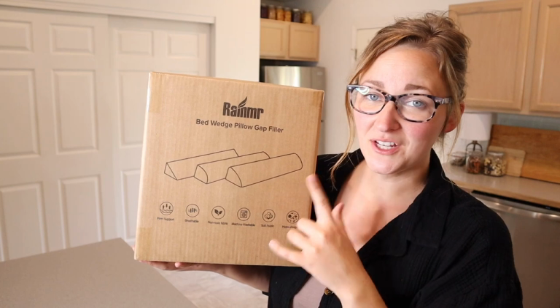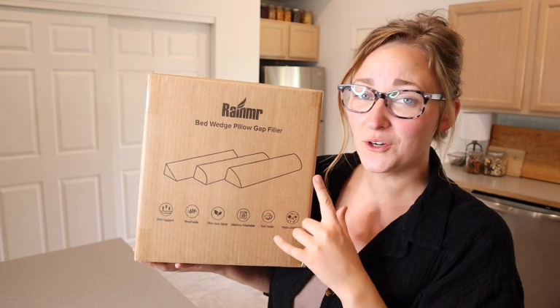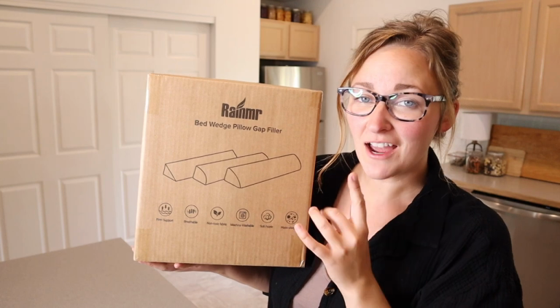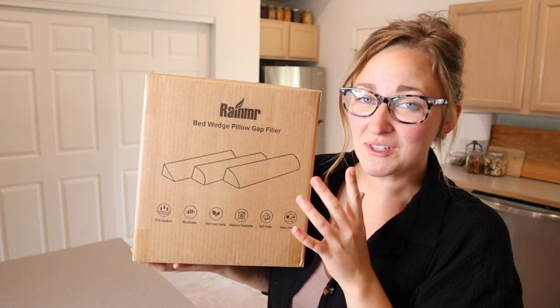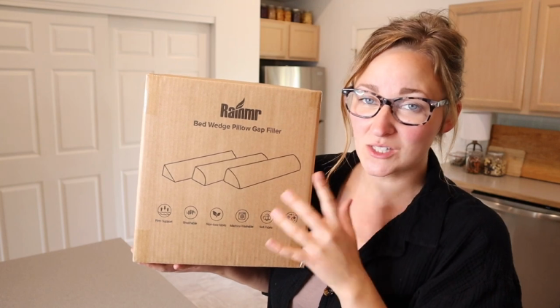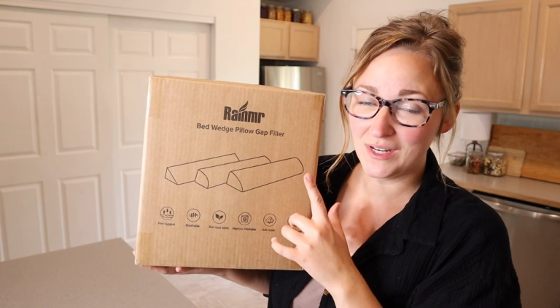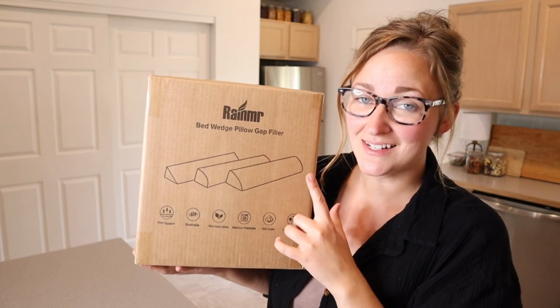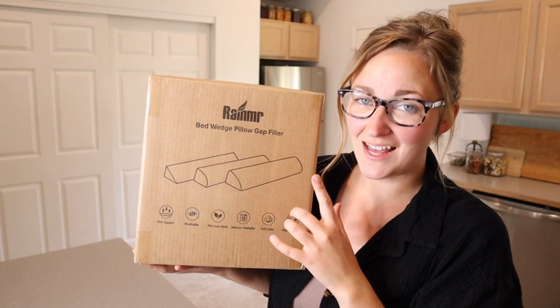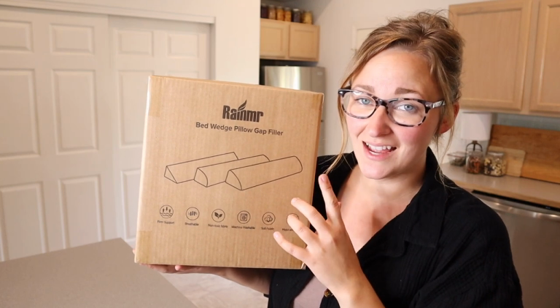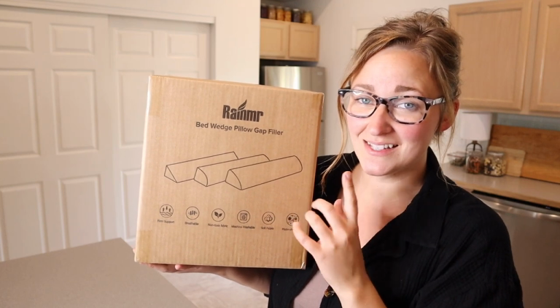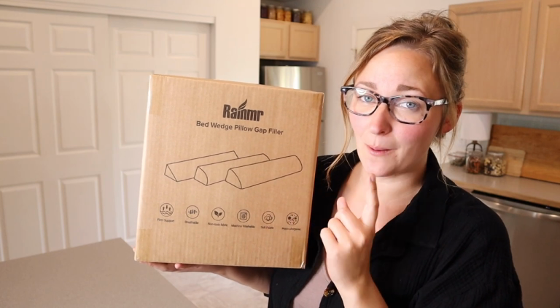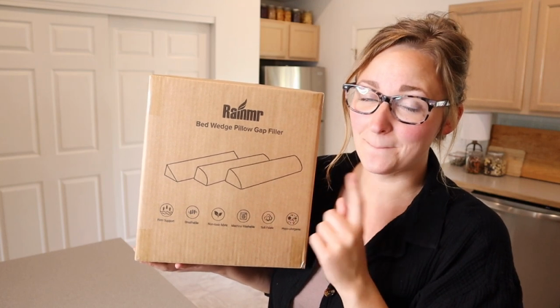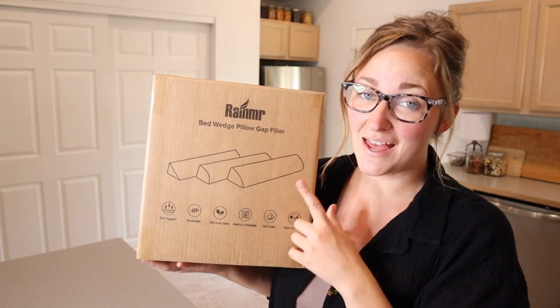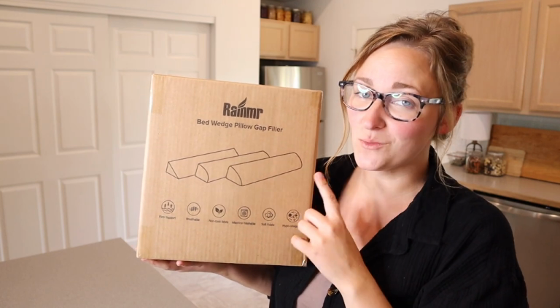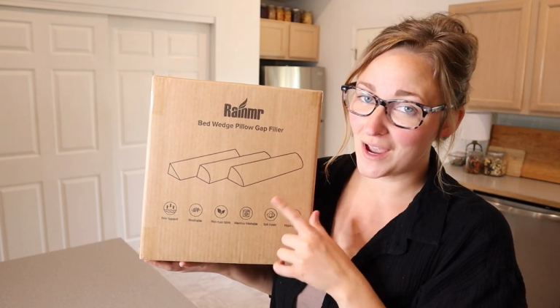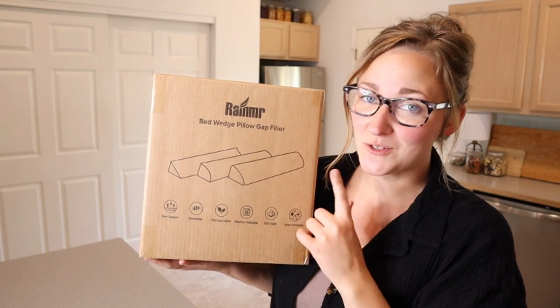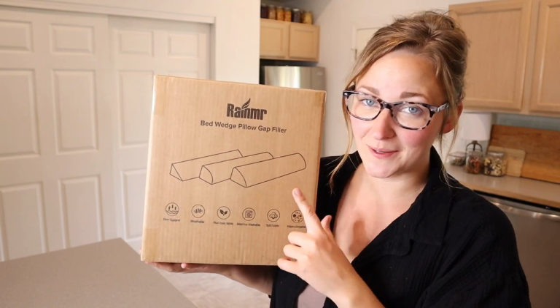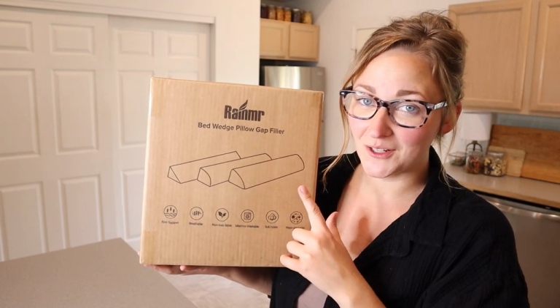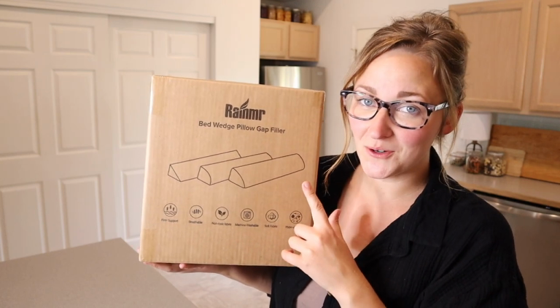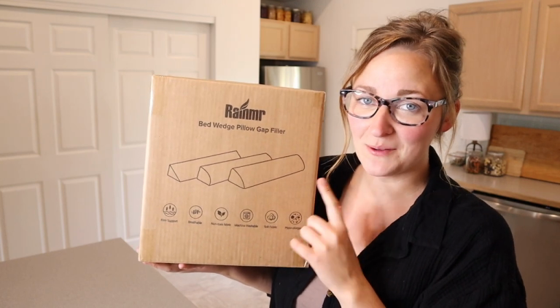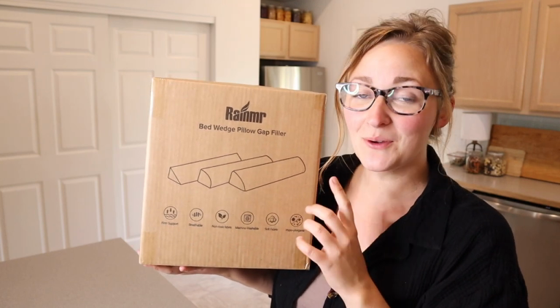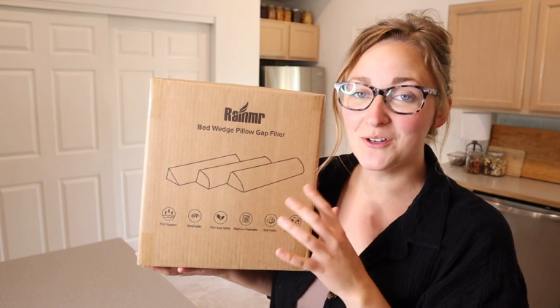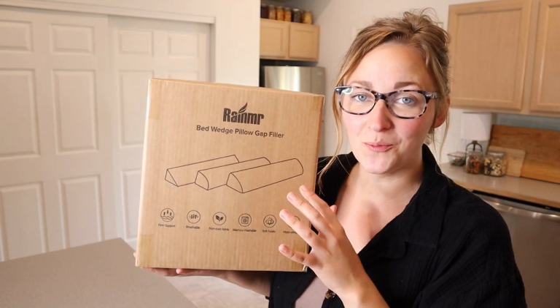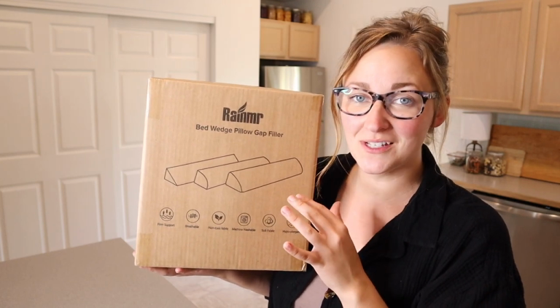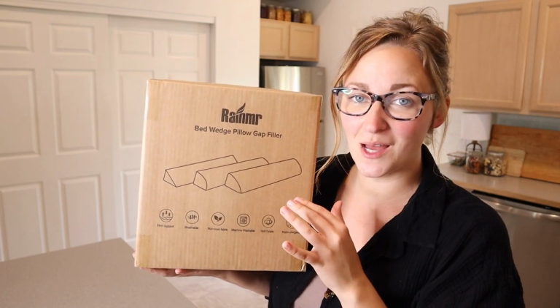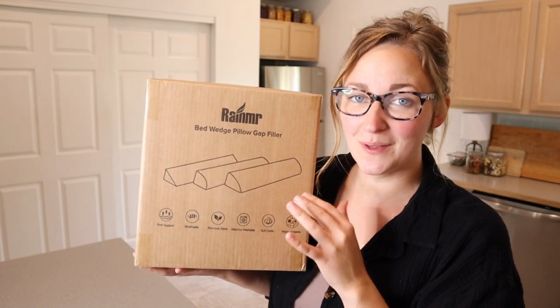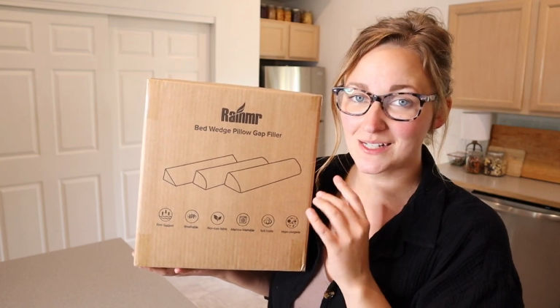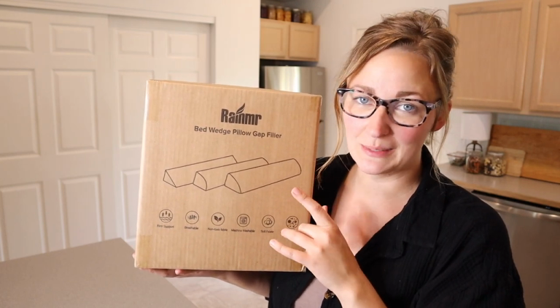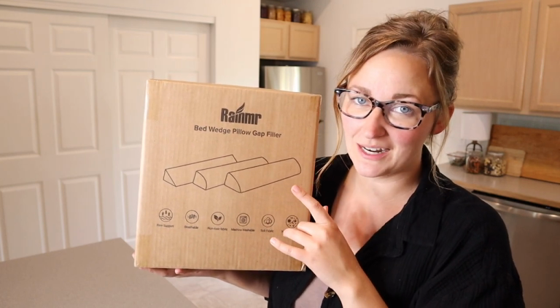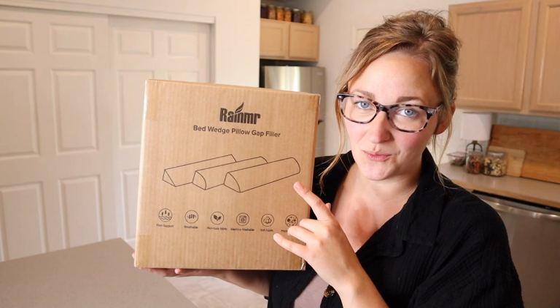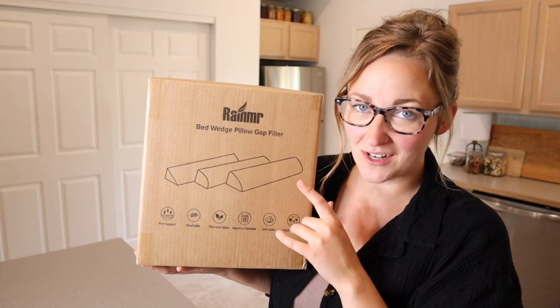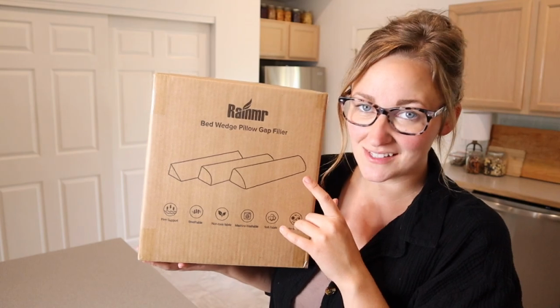Right here we have this queen-sized bed wedge pillow. I'm going to go ahead and open this up and explain how it works.